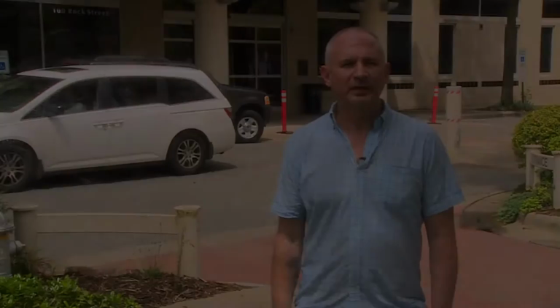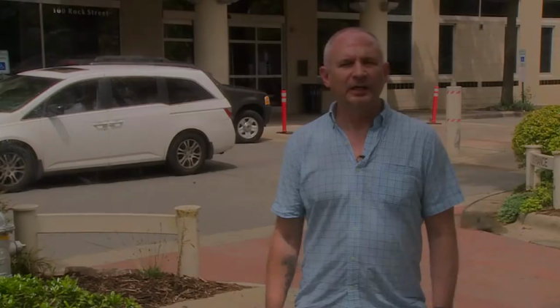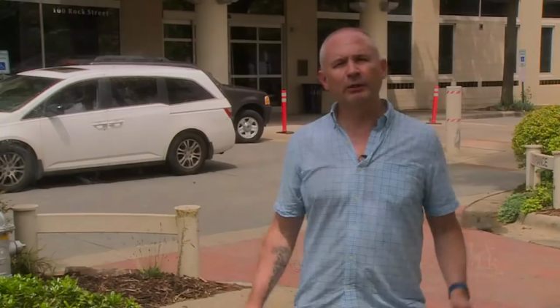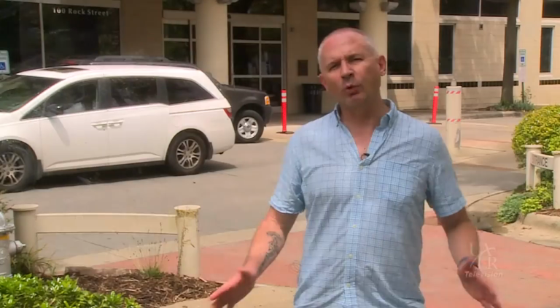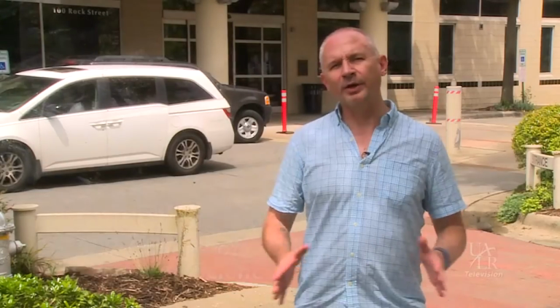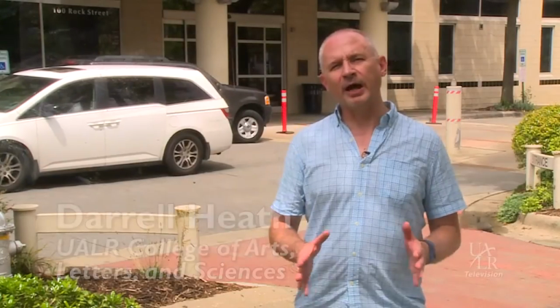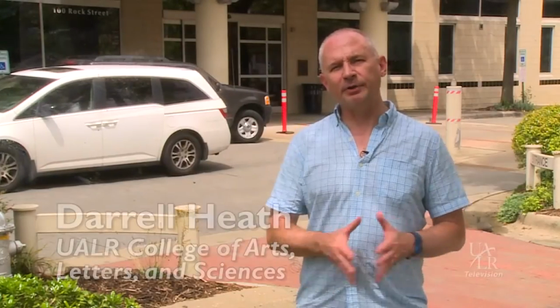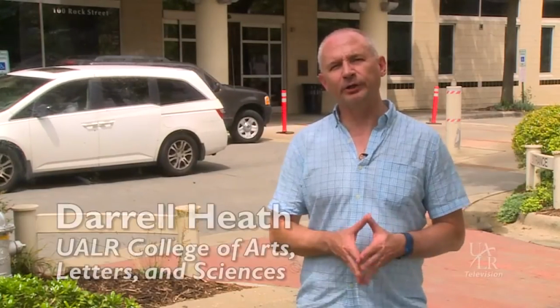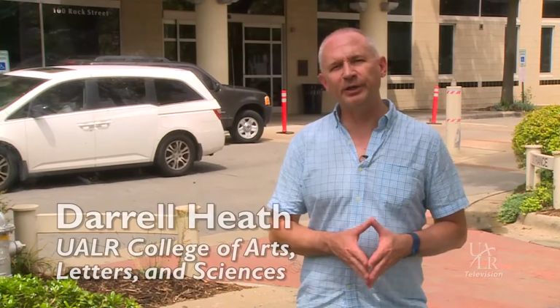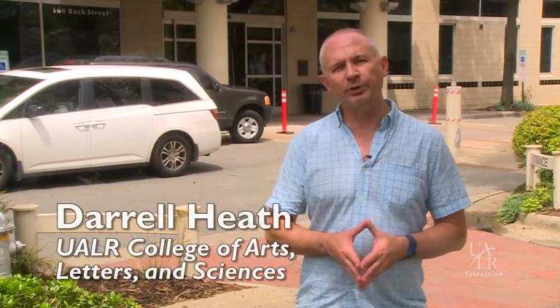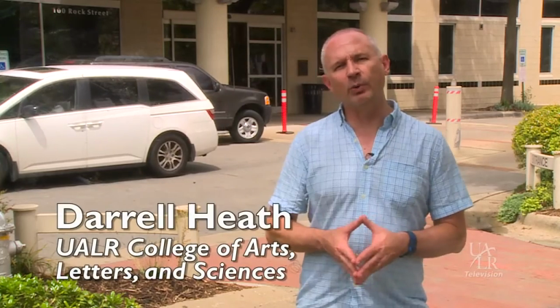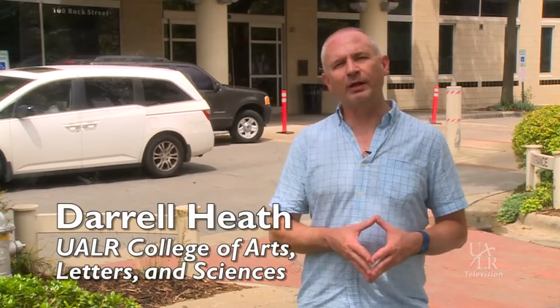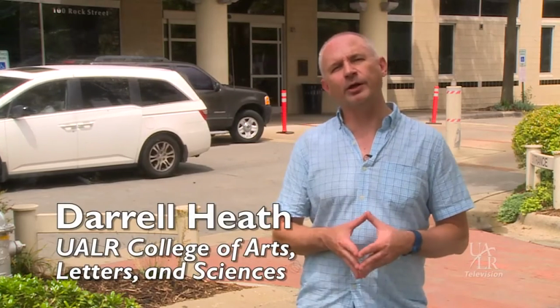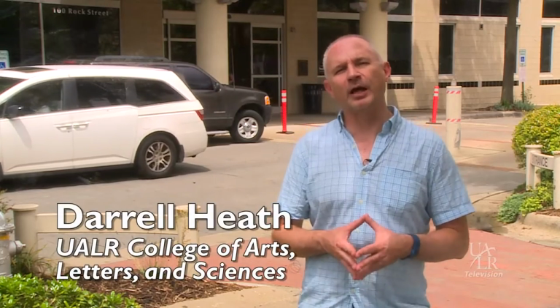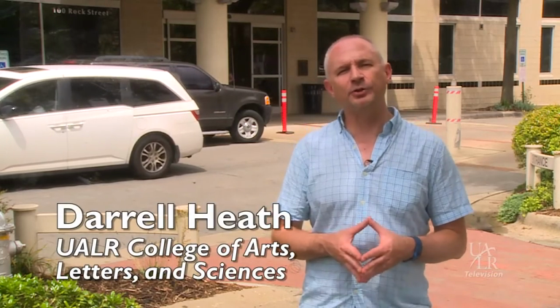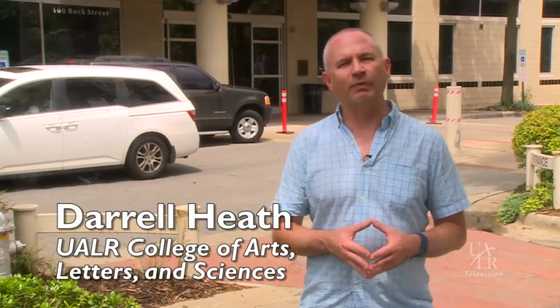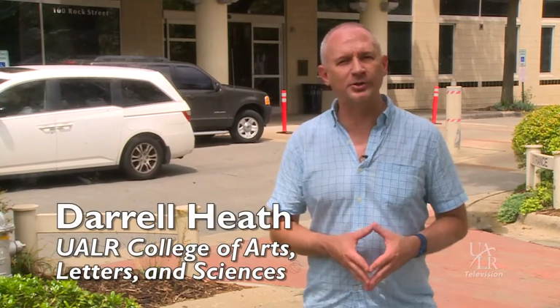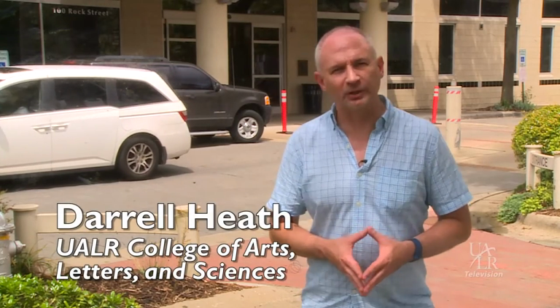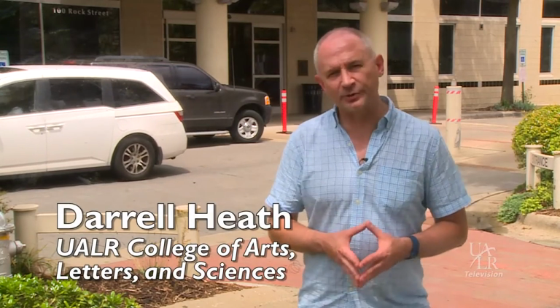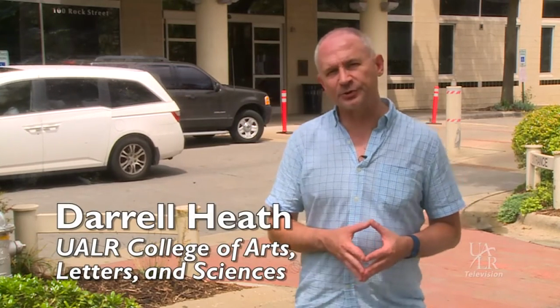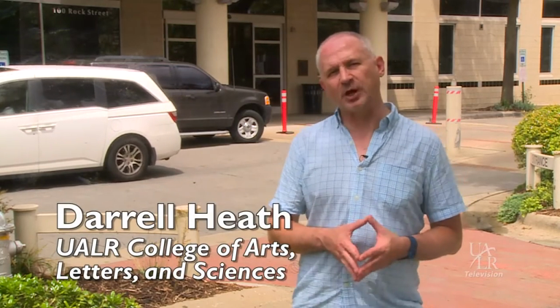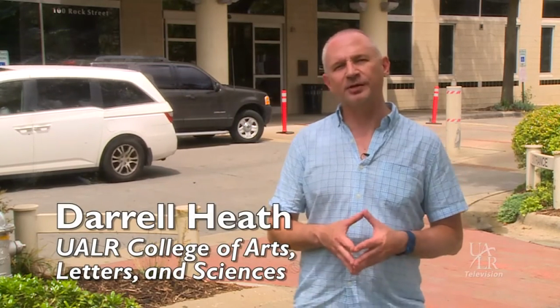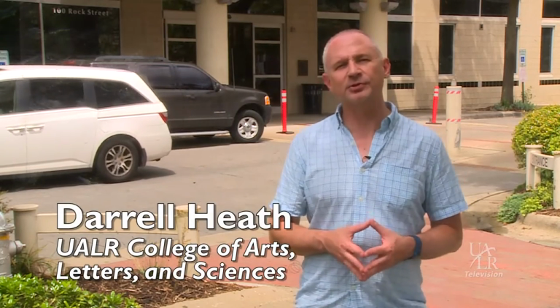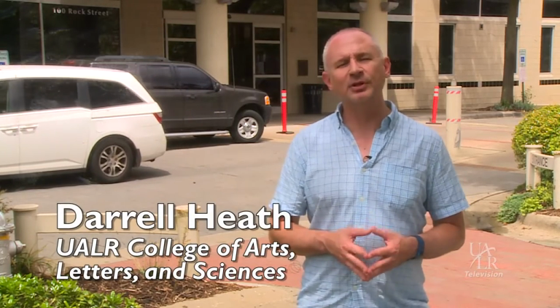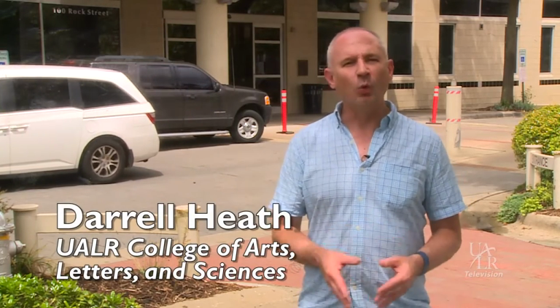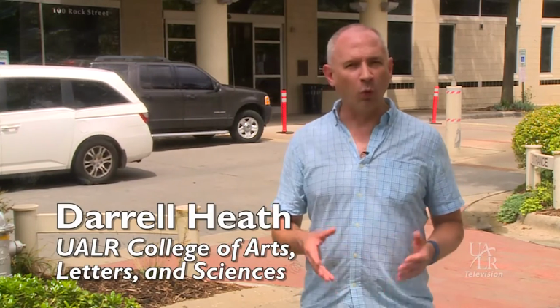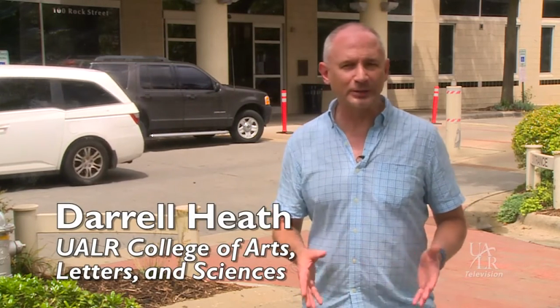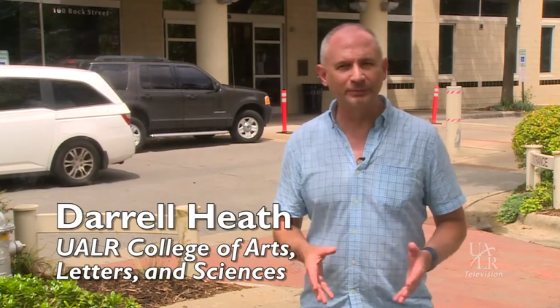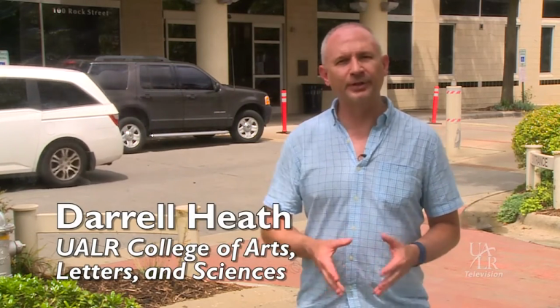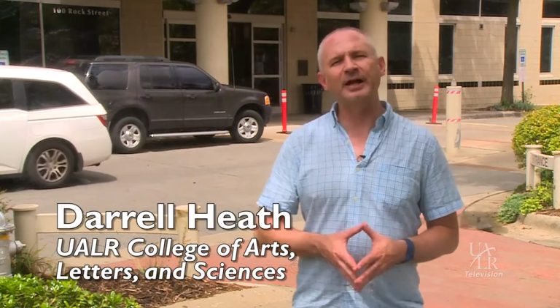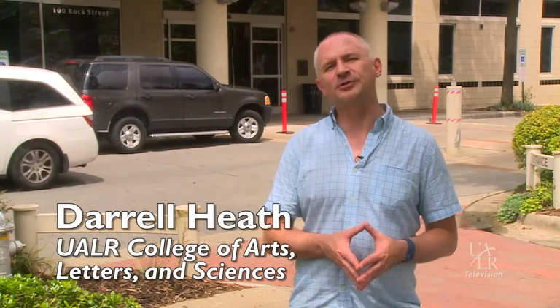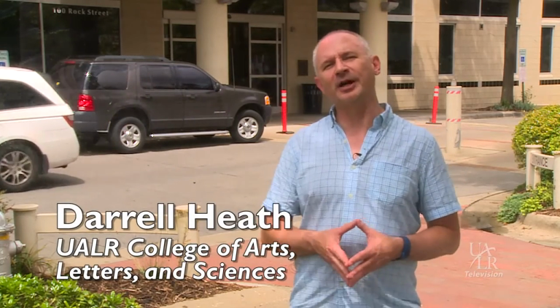Hello everyone, I'm Darrell Heath with UALR College of Arts, Letters and Sciences. Welcome to the night sky.